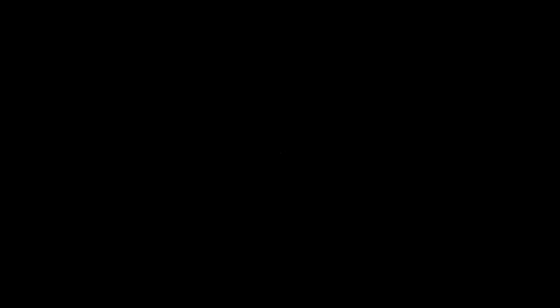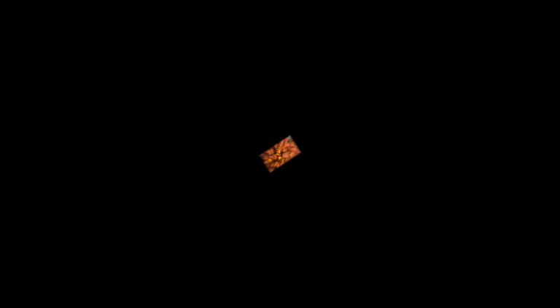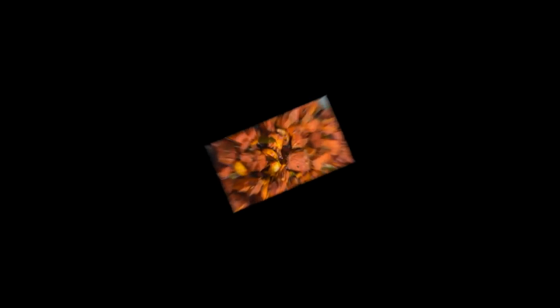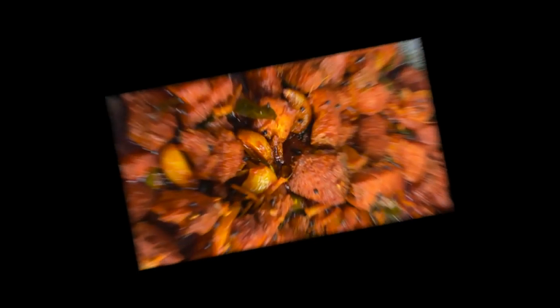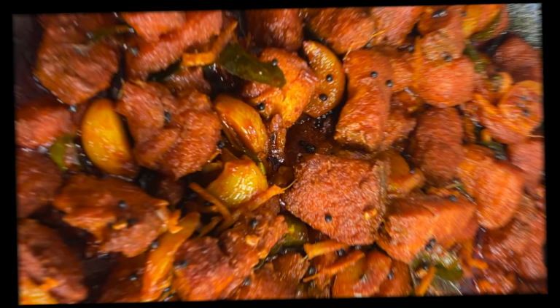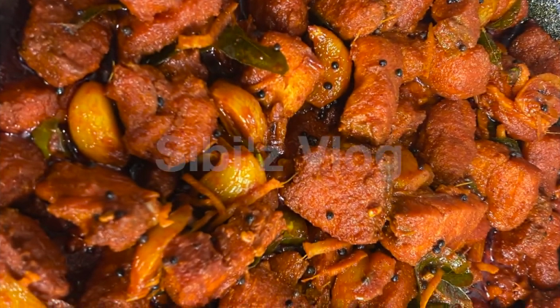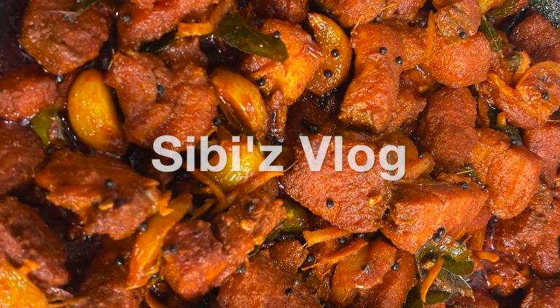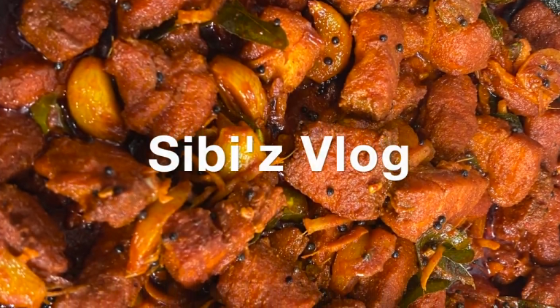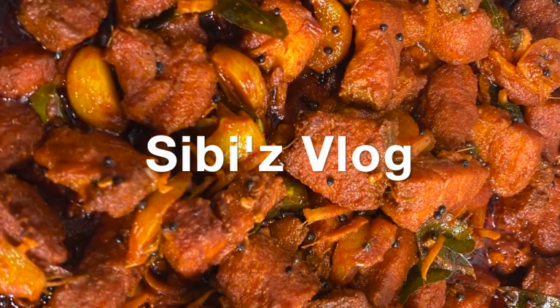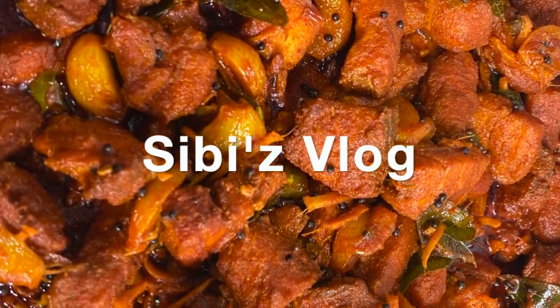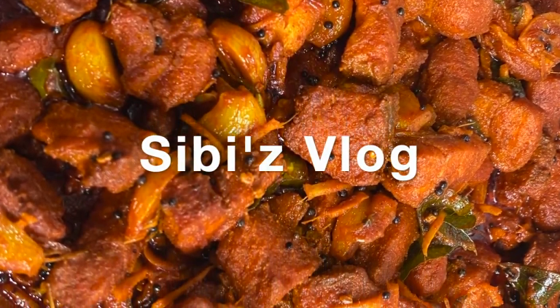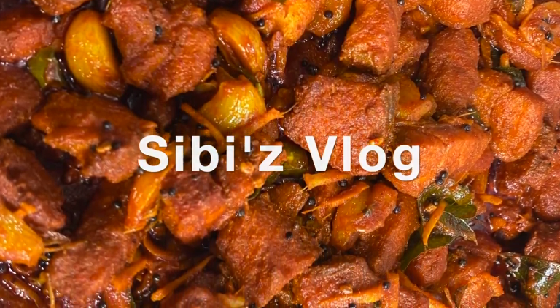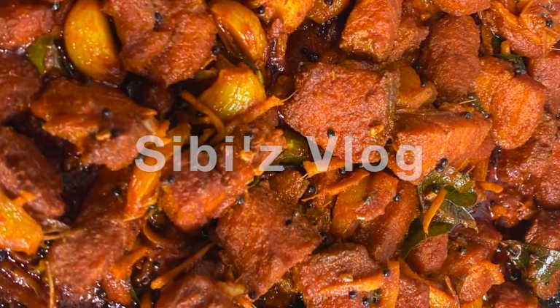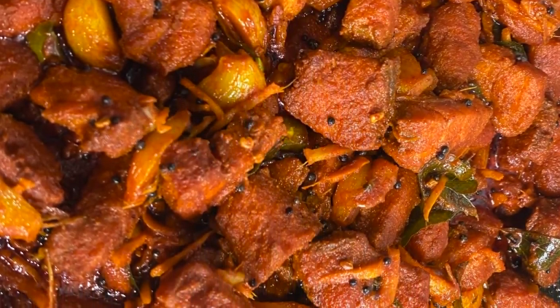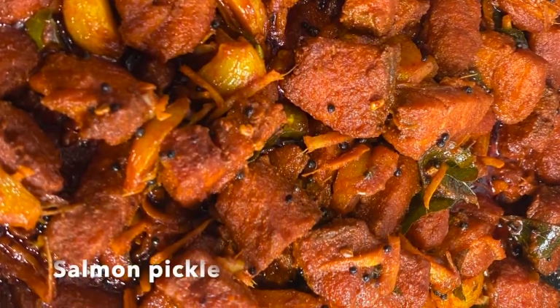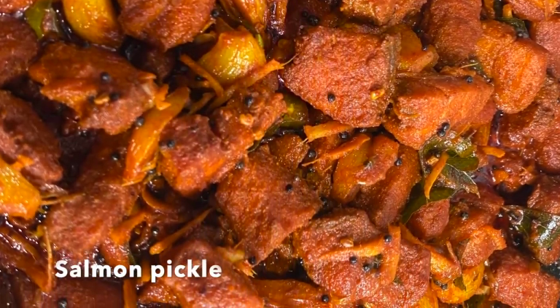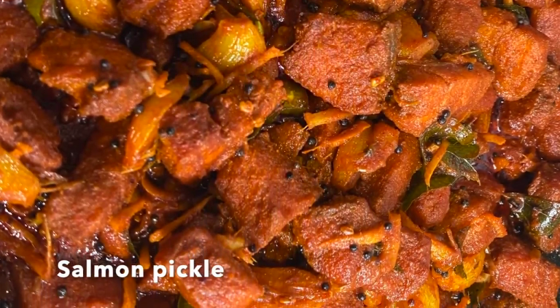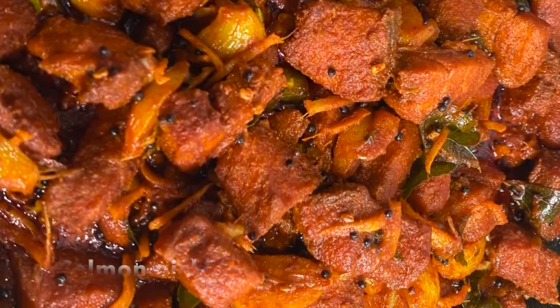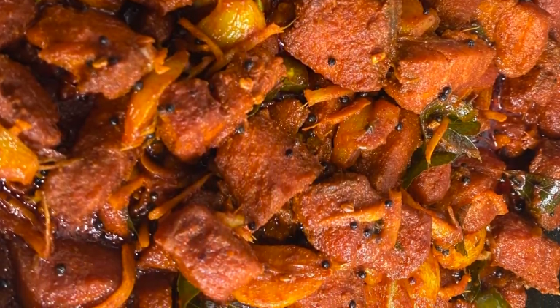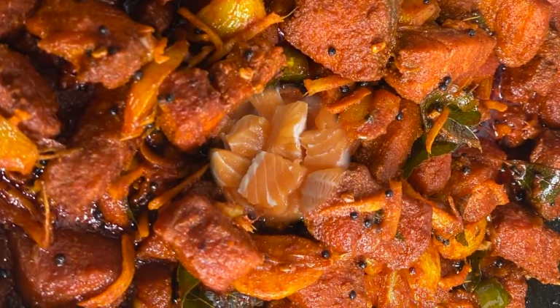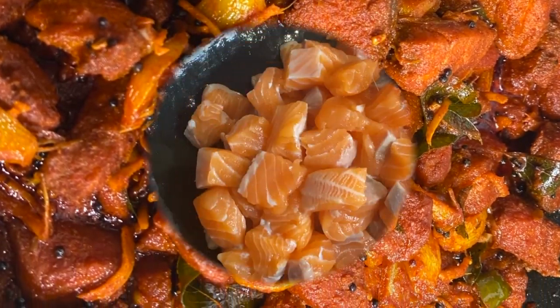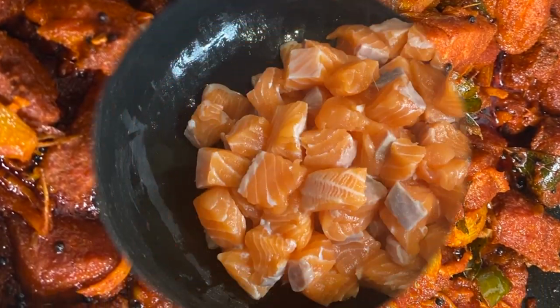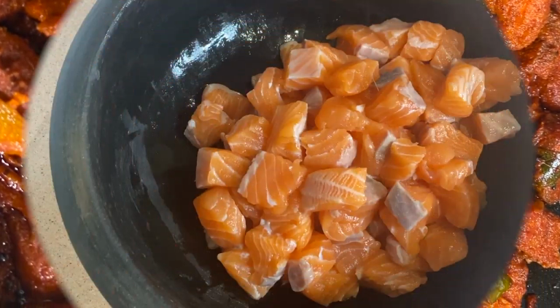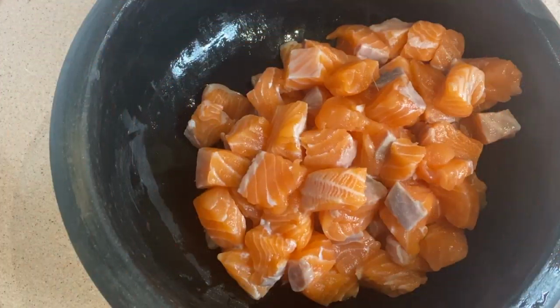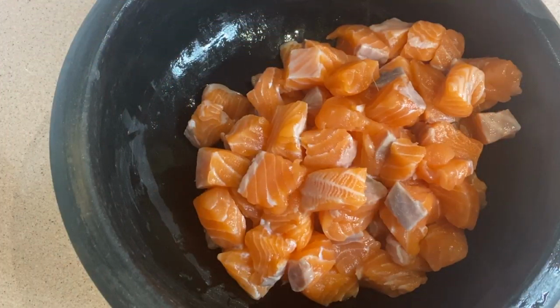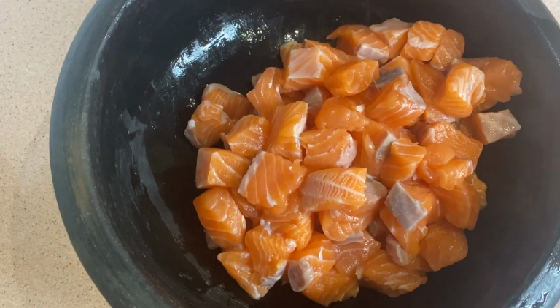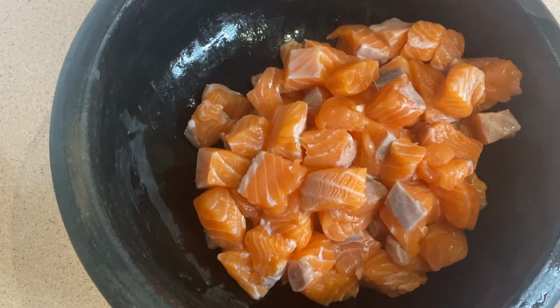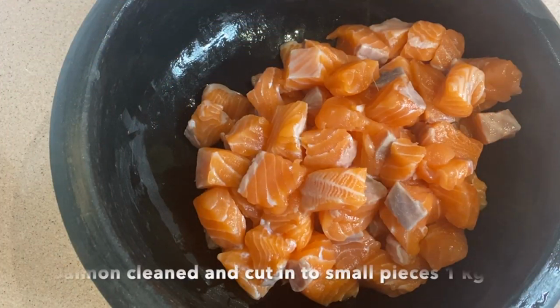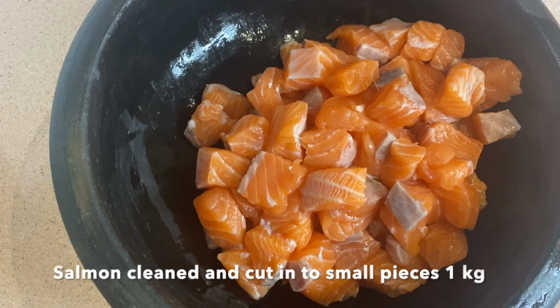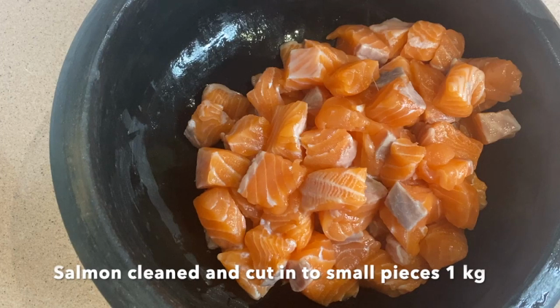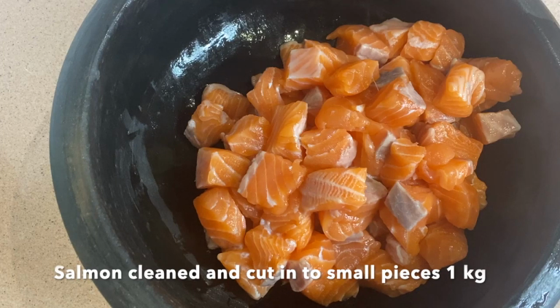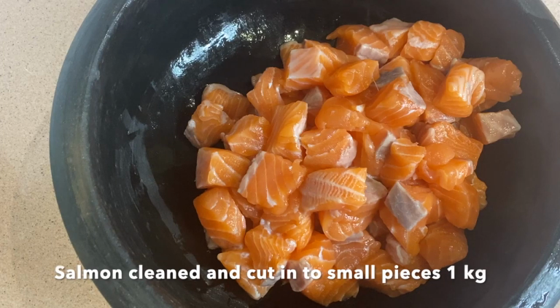Hello friends, welcome back to CB's Vlog. Today I am going to make salmon.